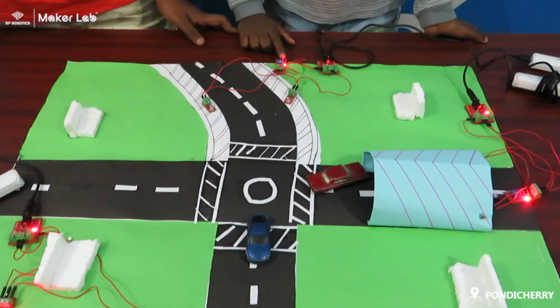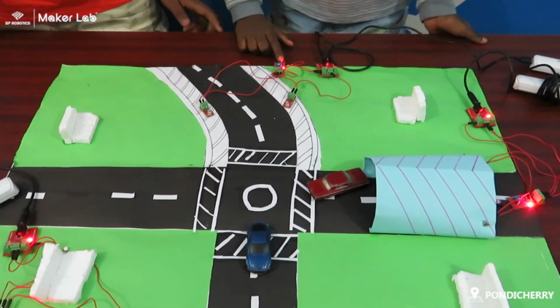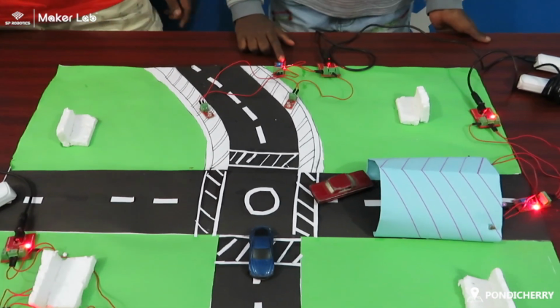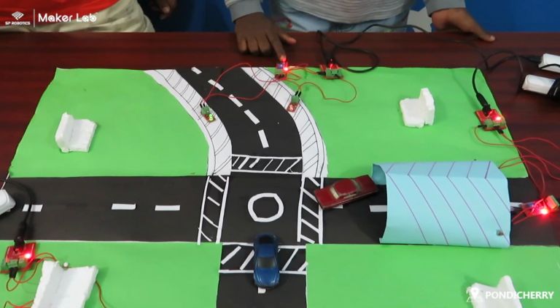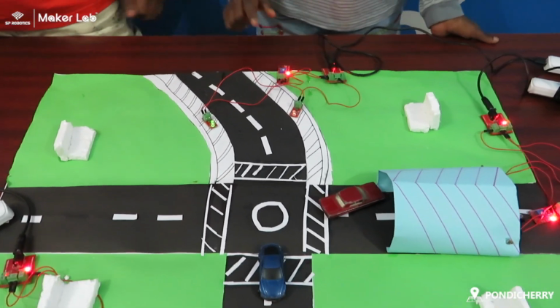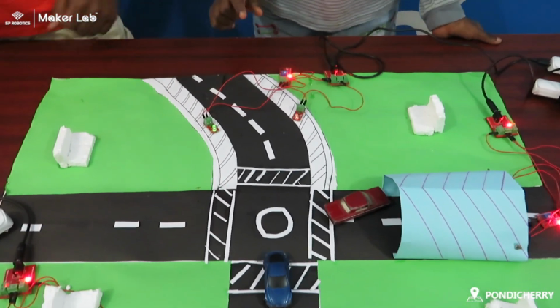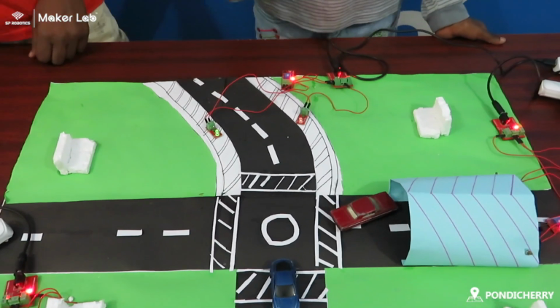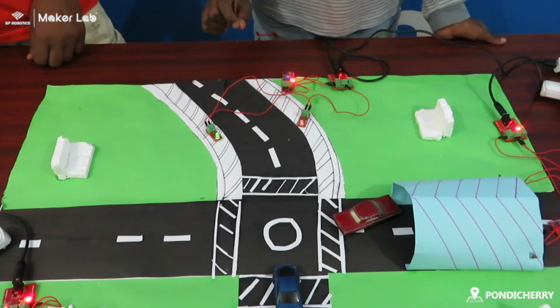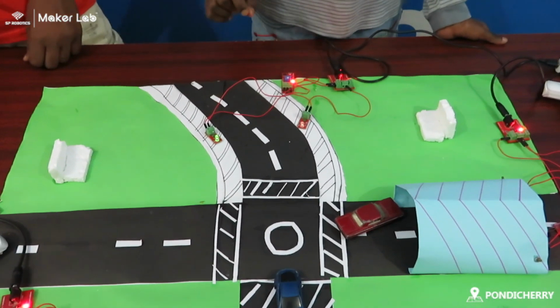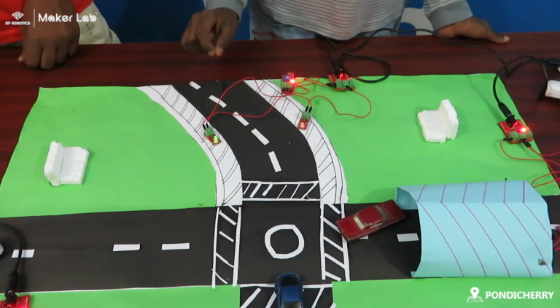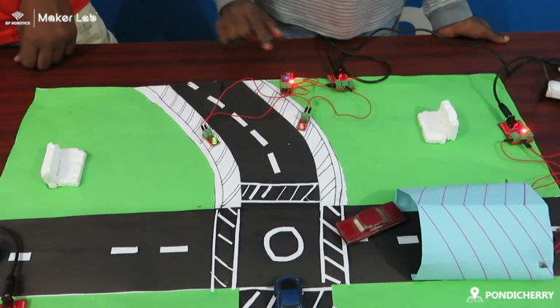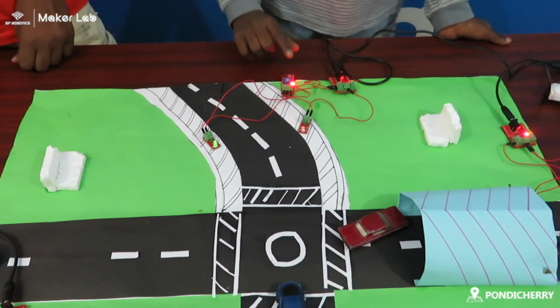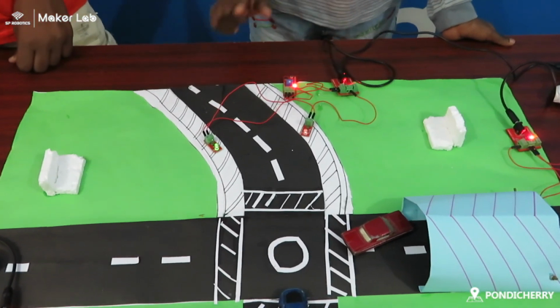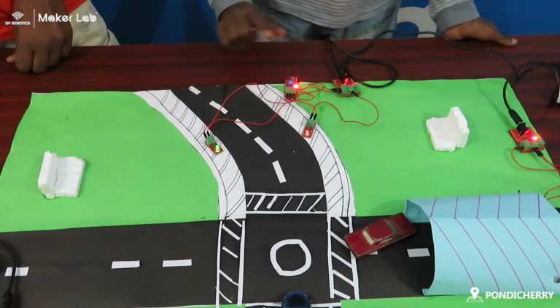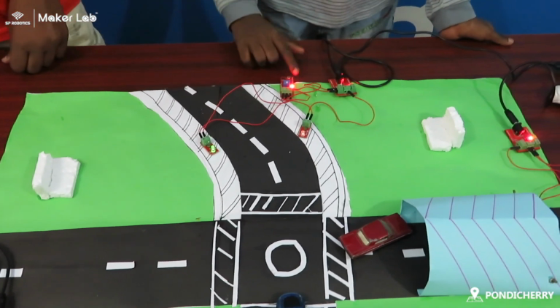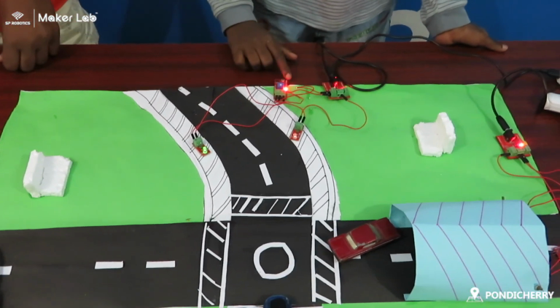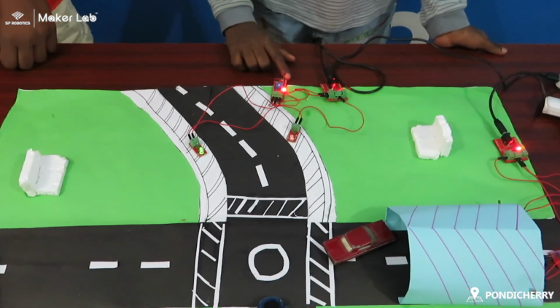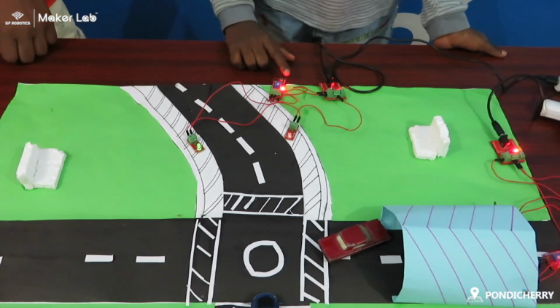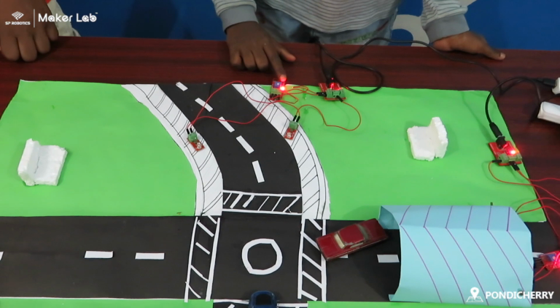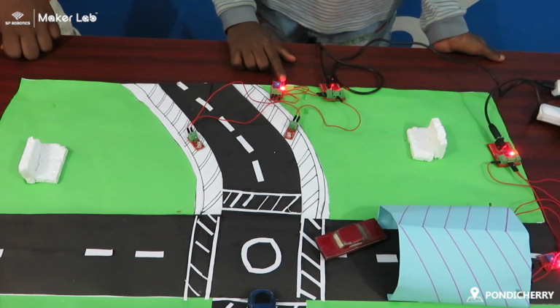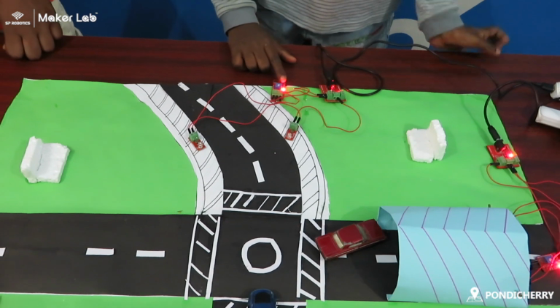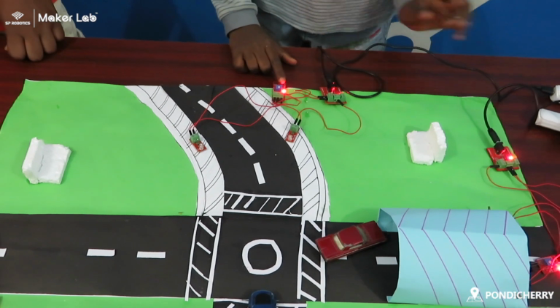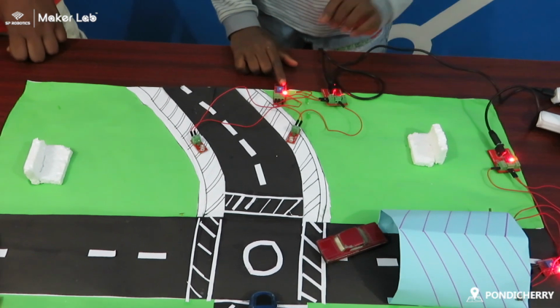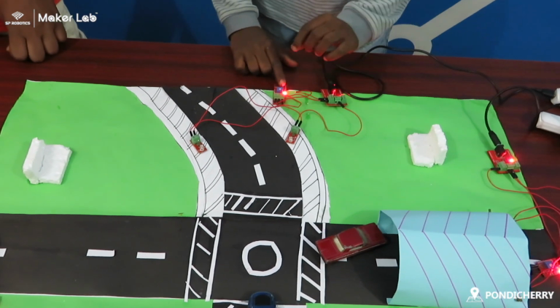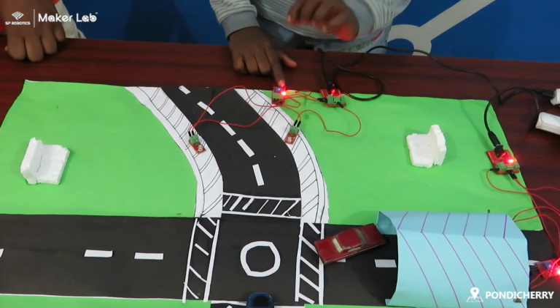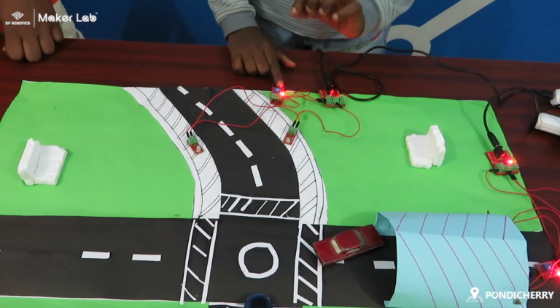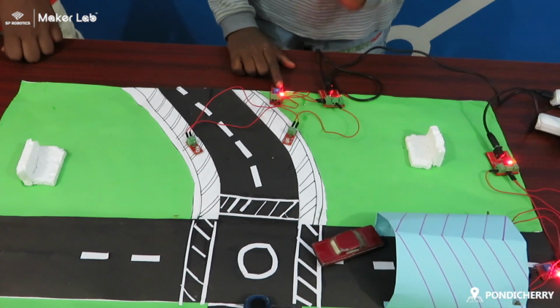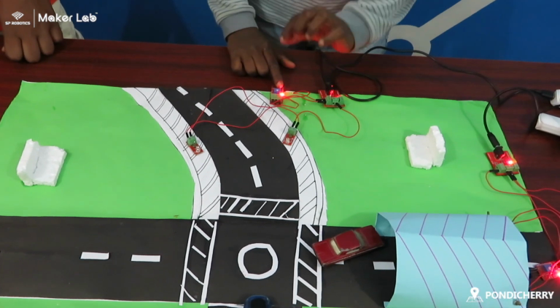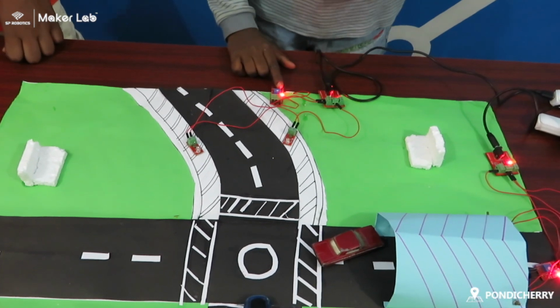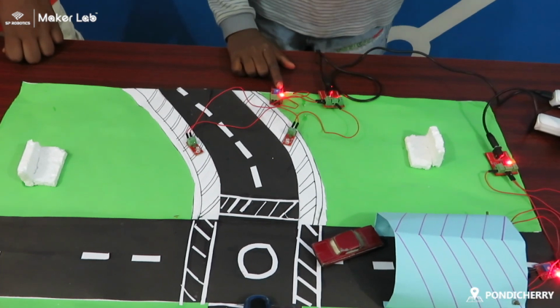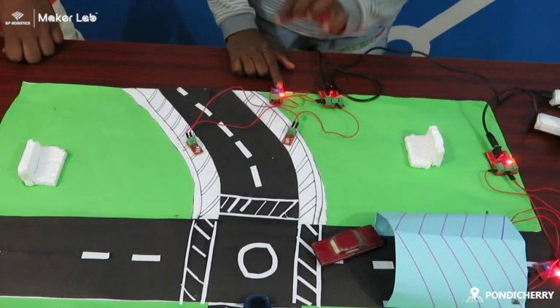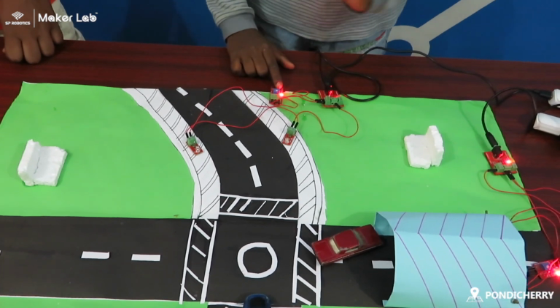This is an automatic street light. I use an LDR for it.